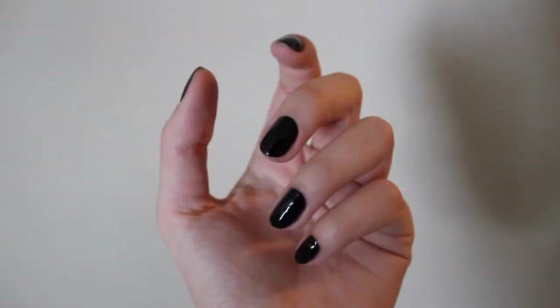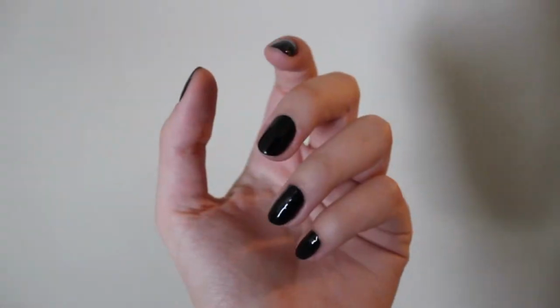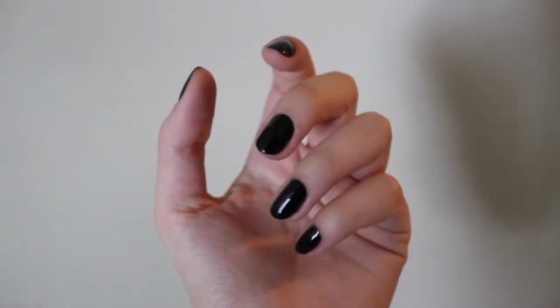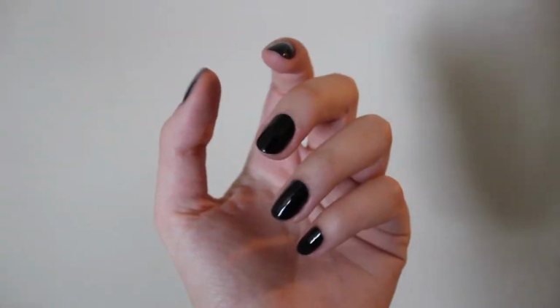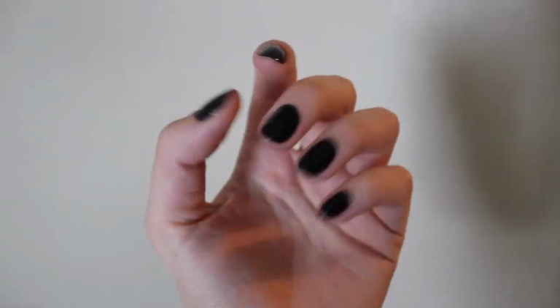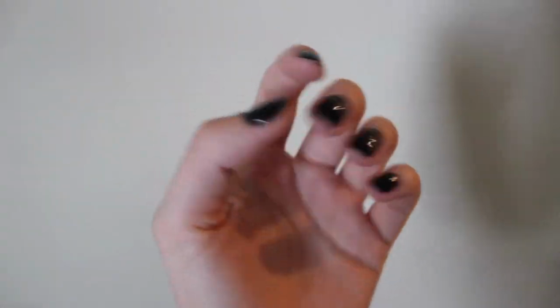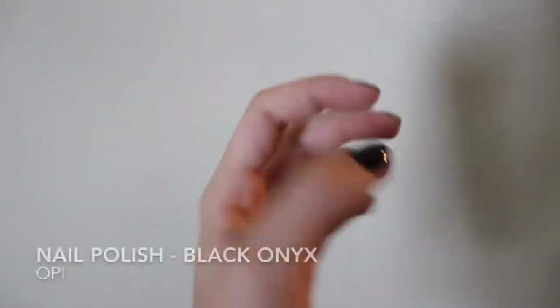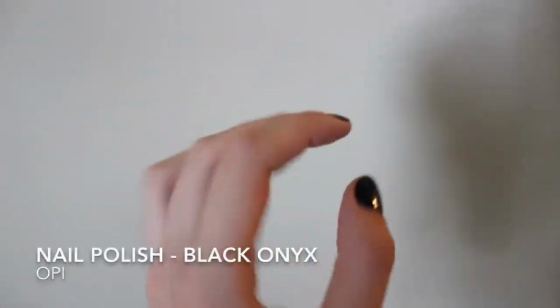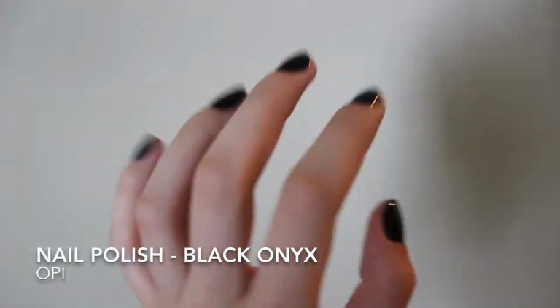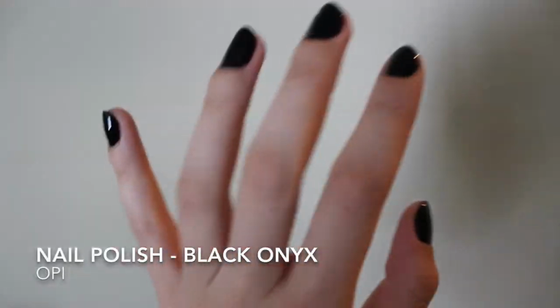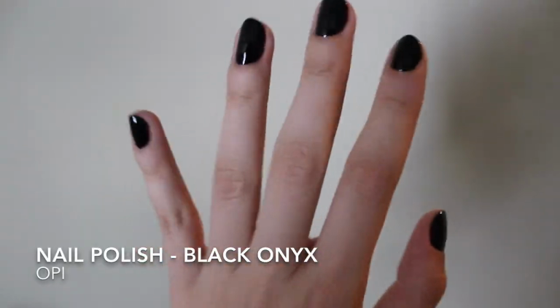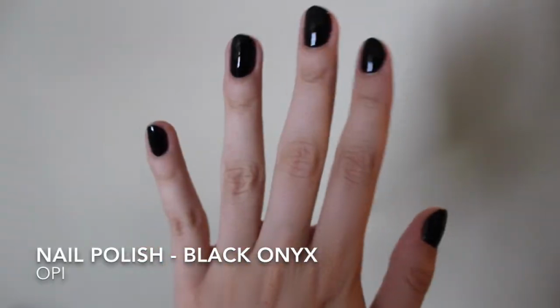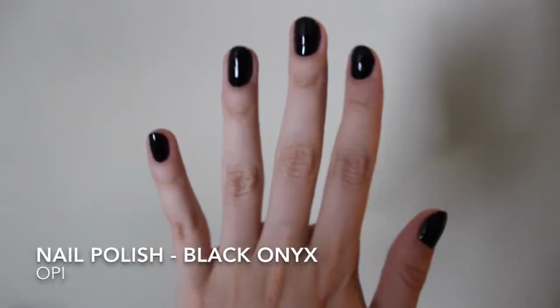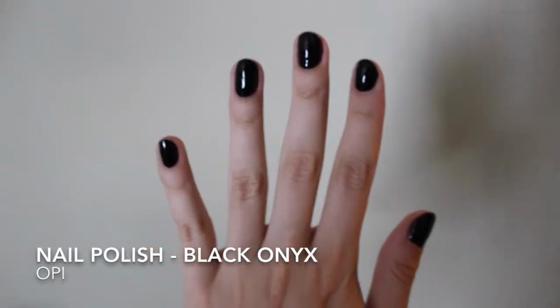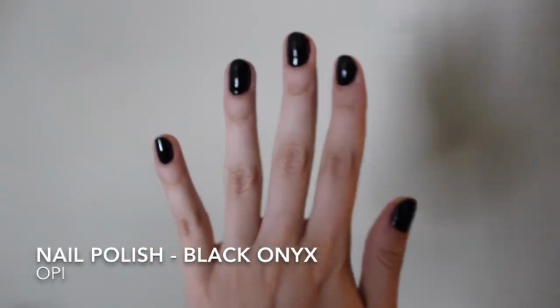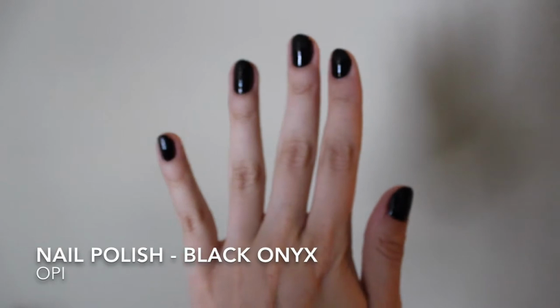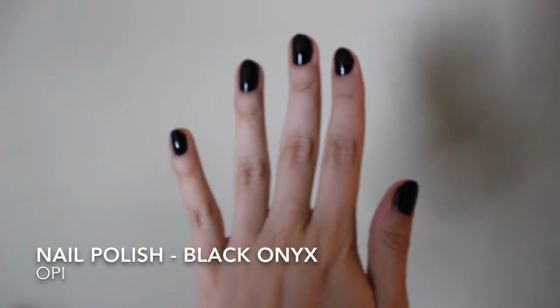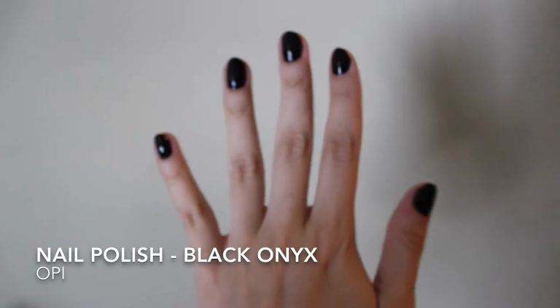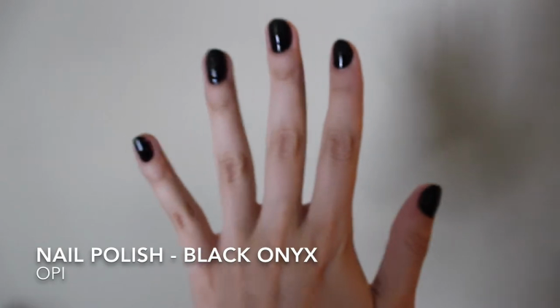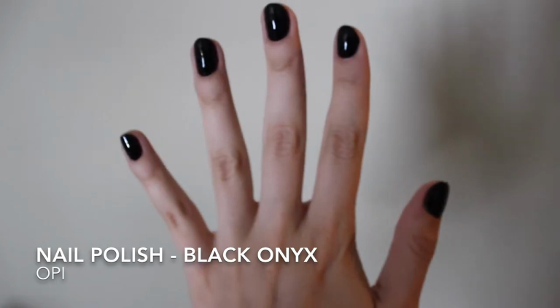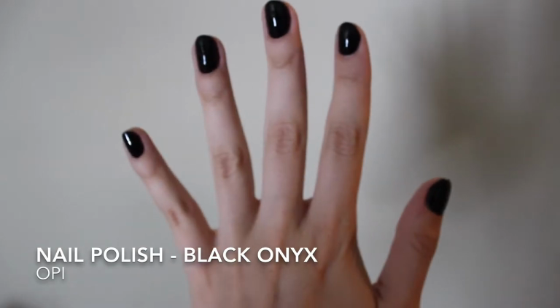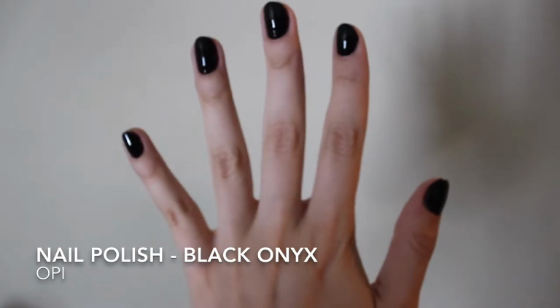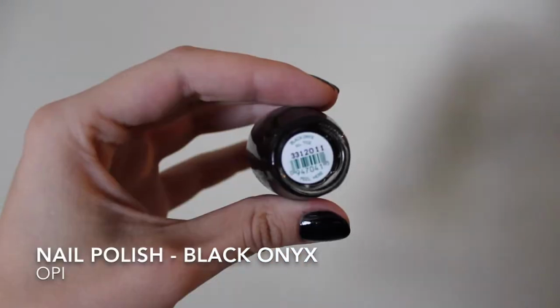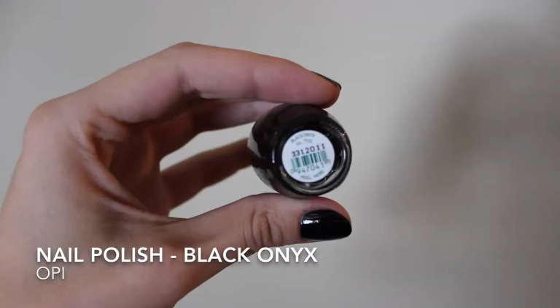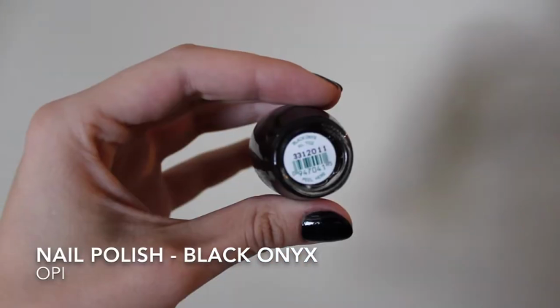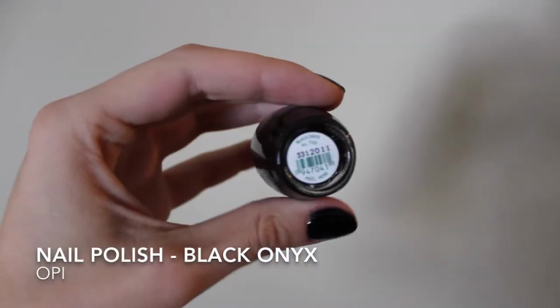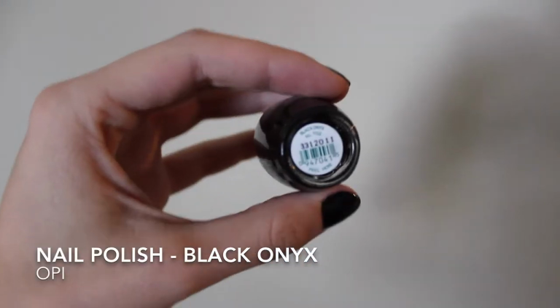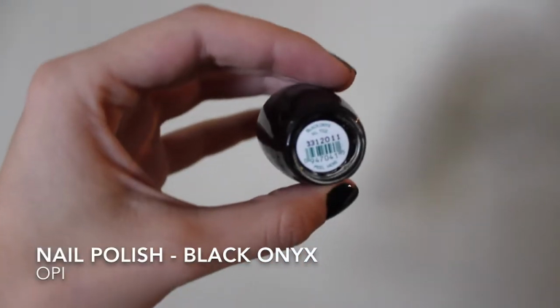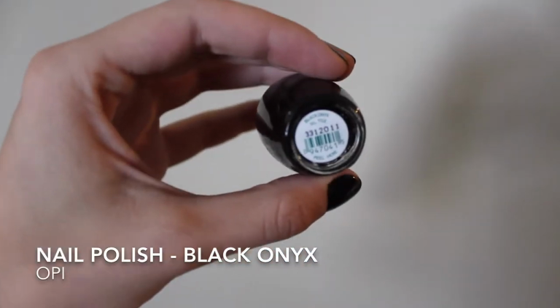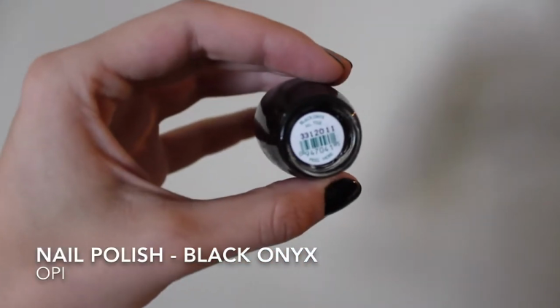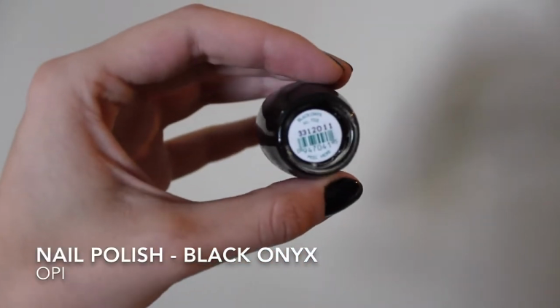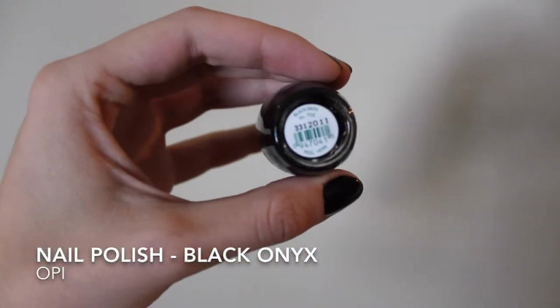So the first thing I did was went and got my nails done, and they did the Black Onyx Nail Polish by OPI.